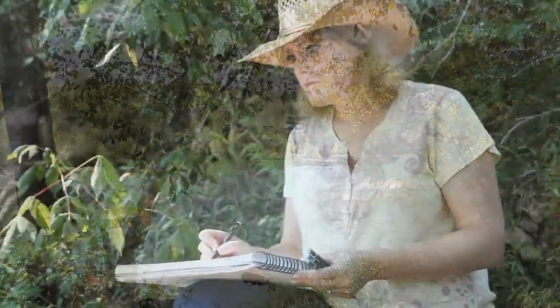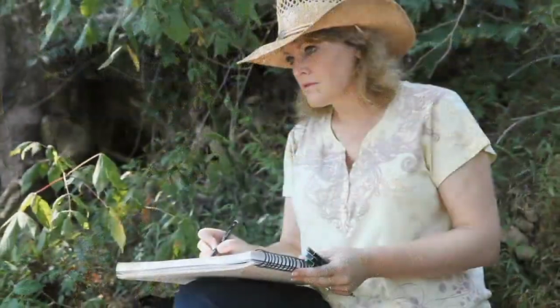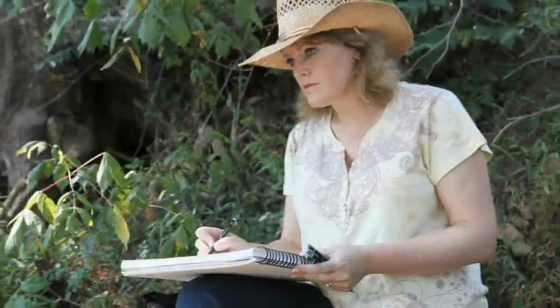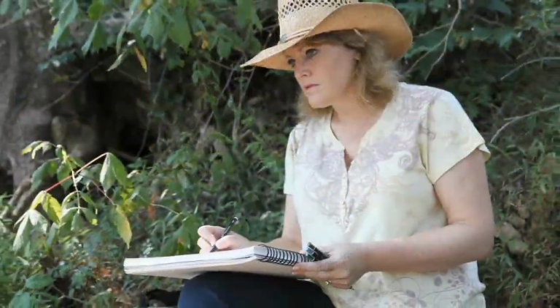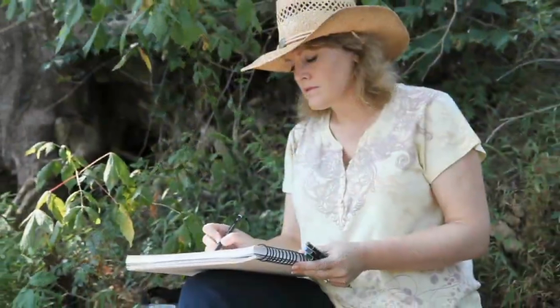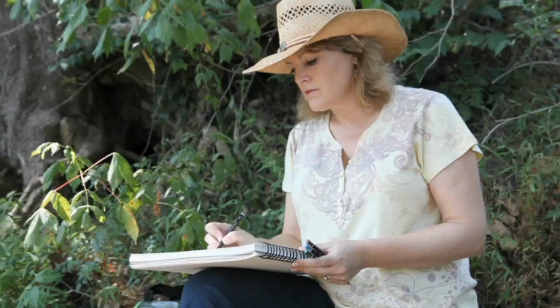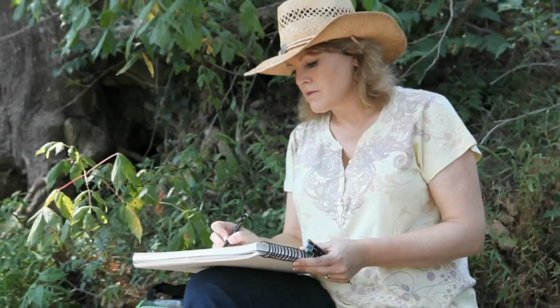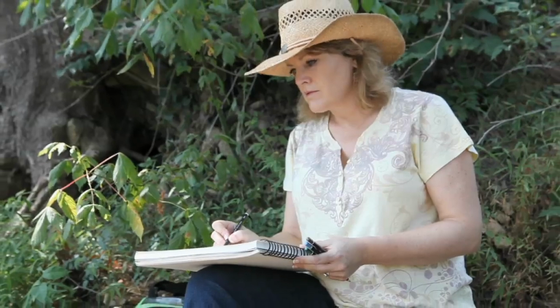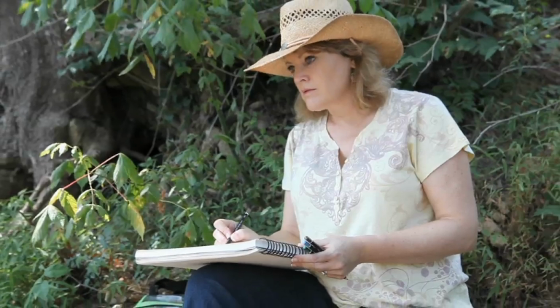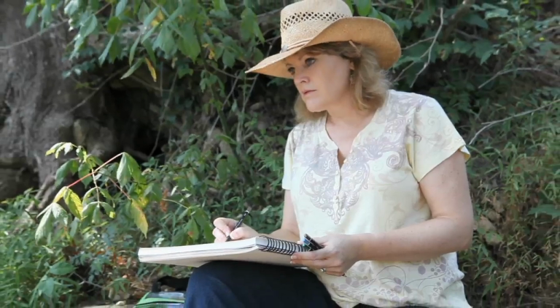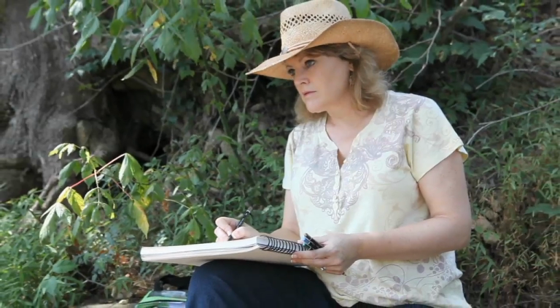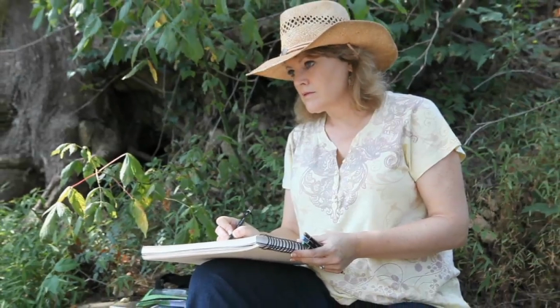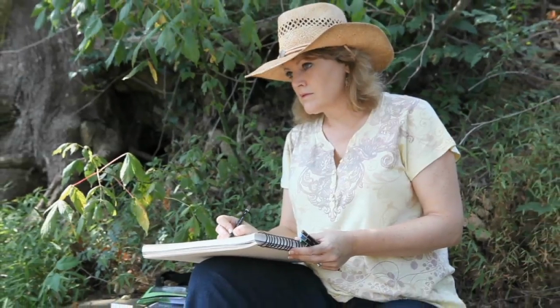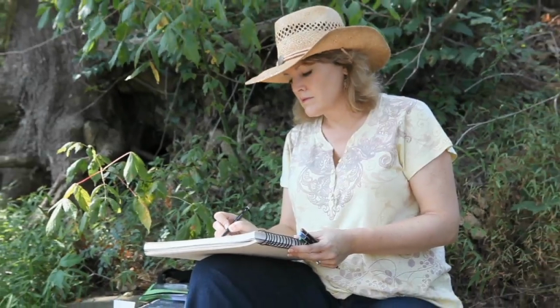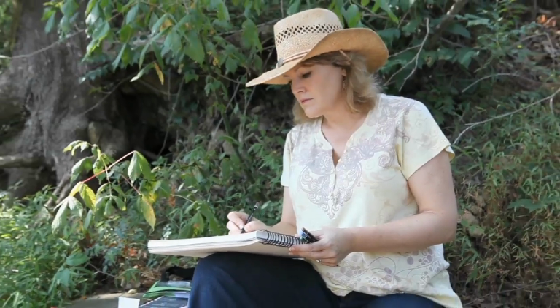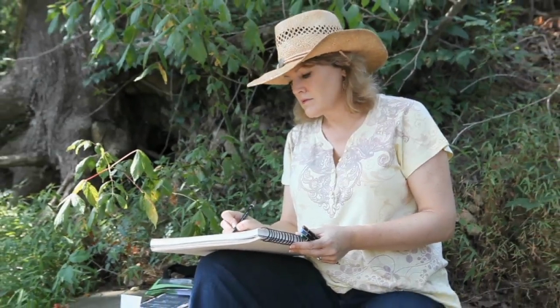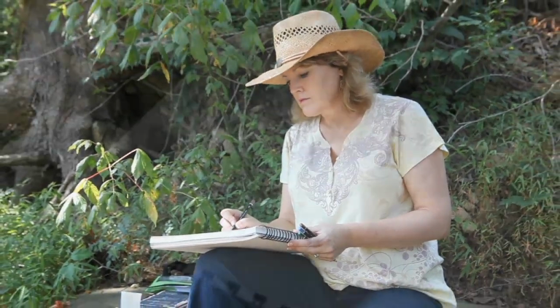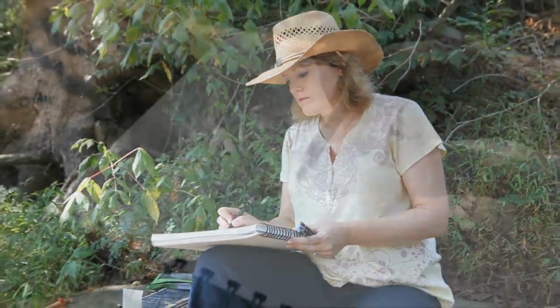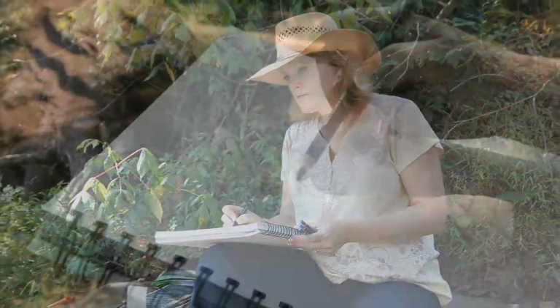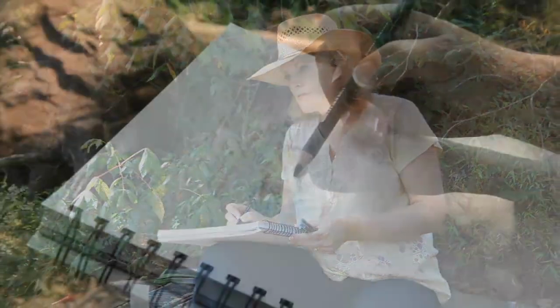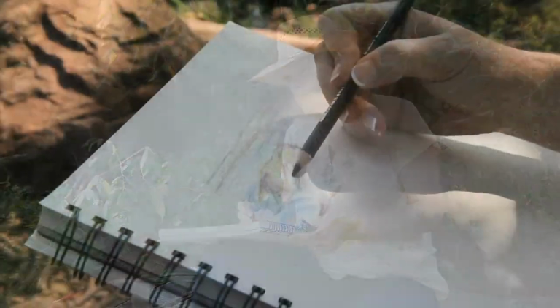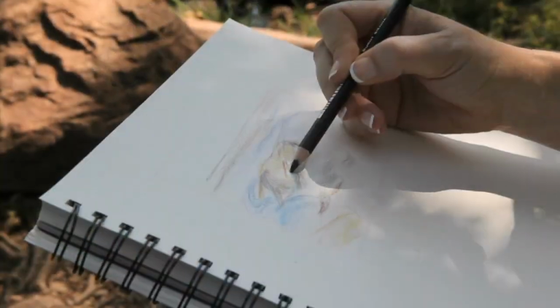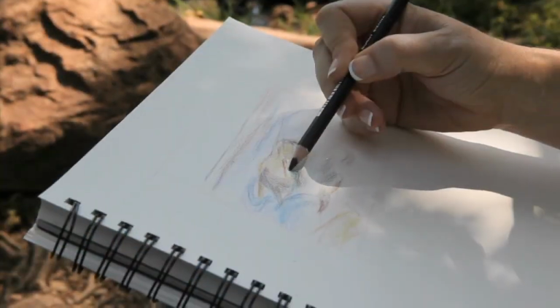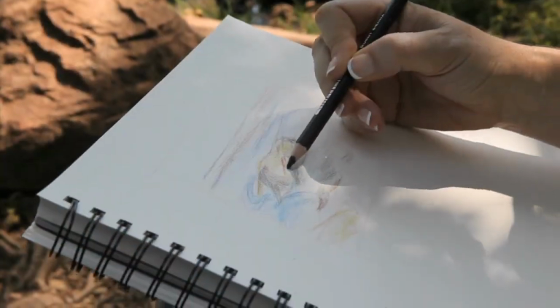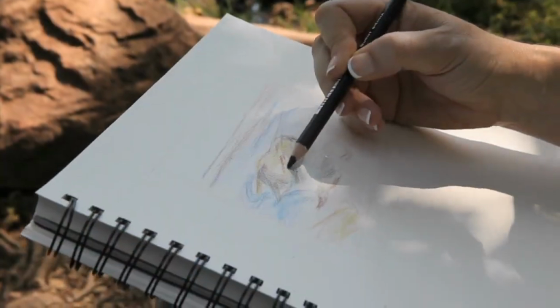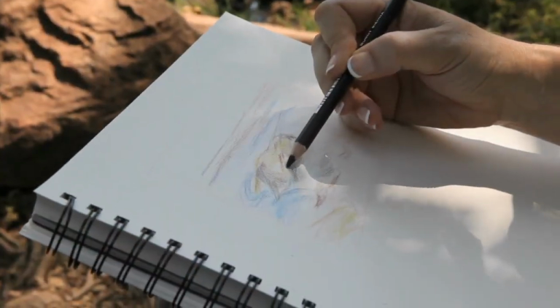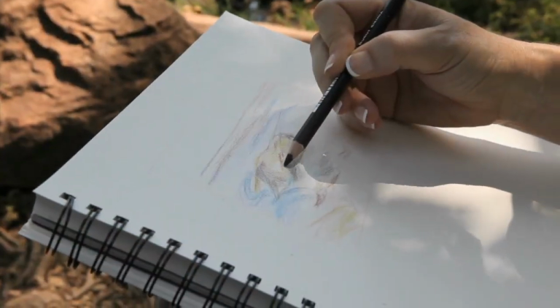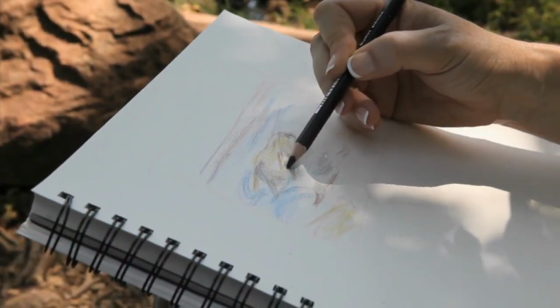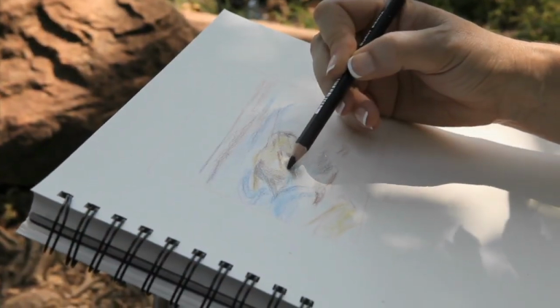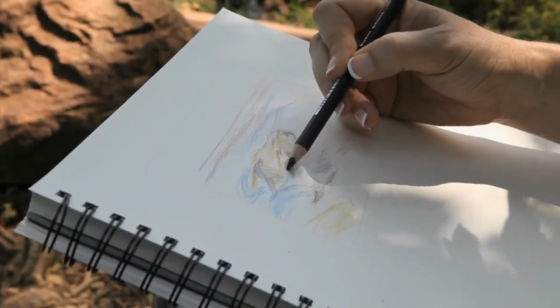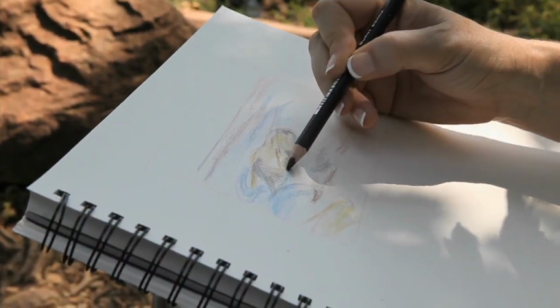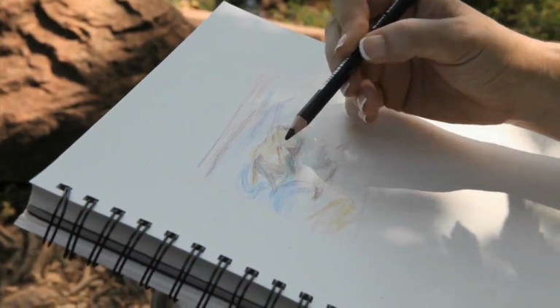I'm Kimberly Maselli. I'm a professional artist. I would definitely recommend Soho colored pencils.